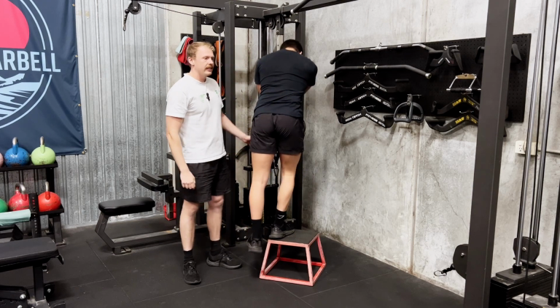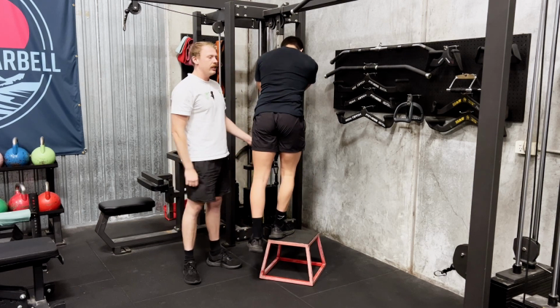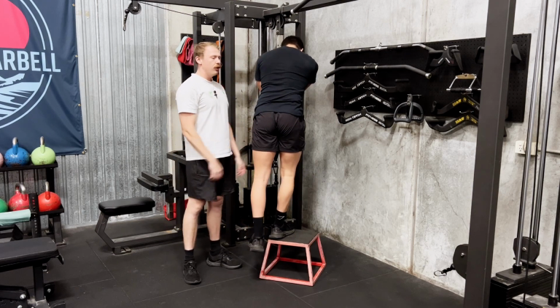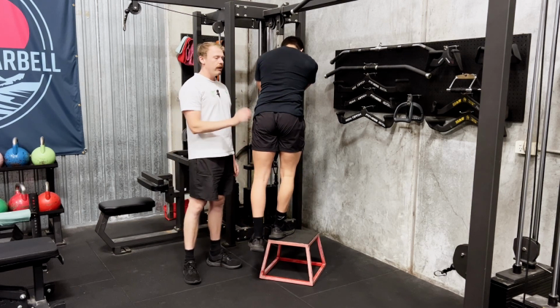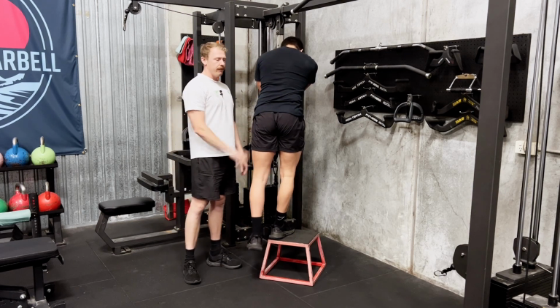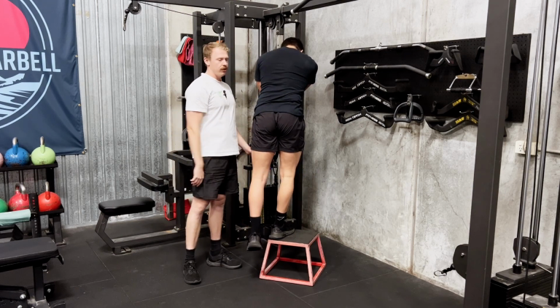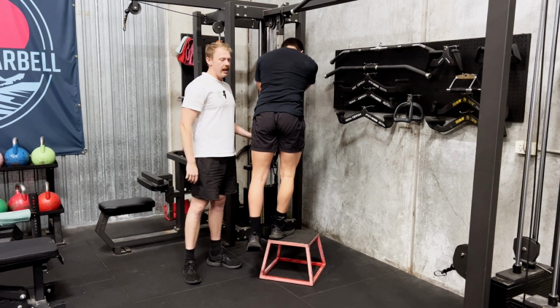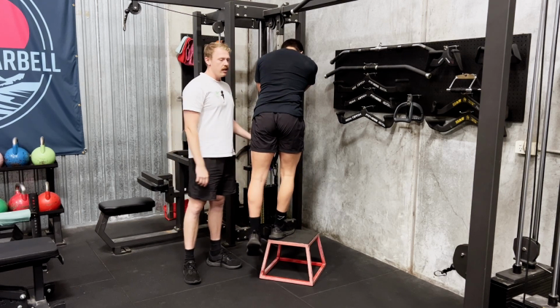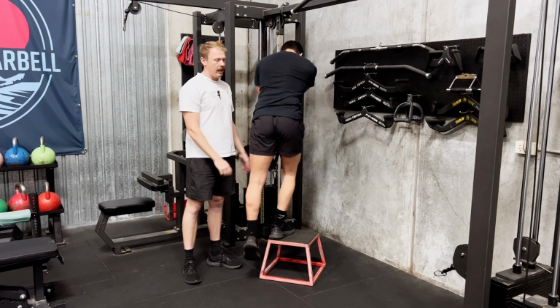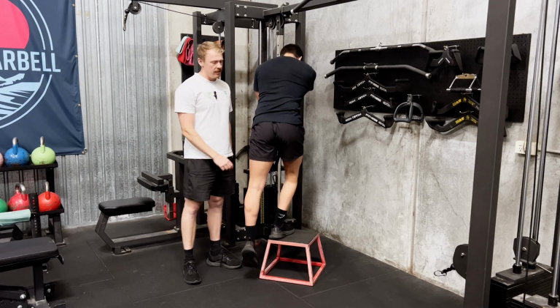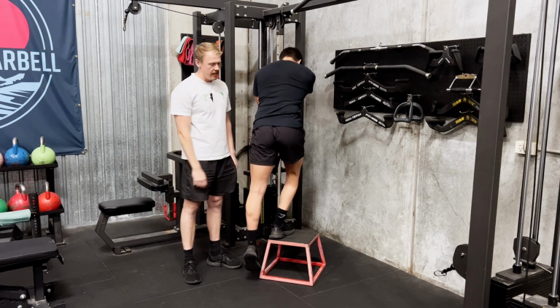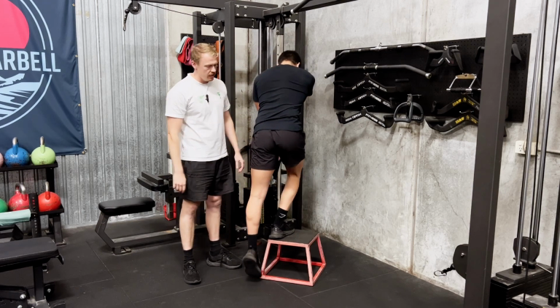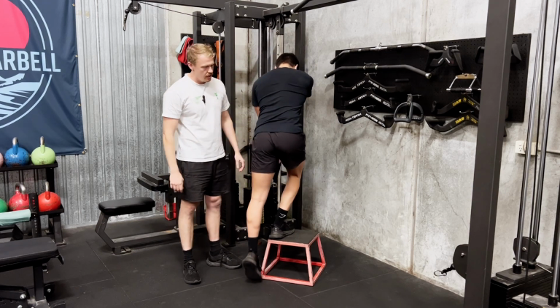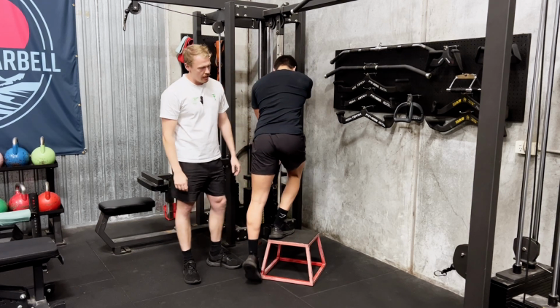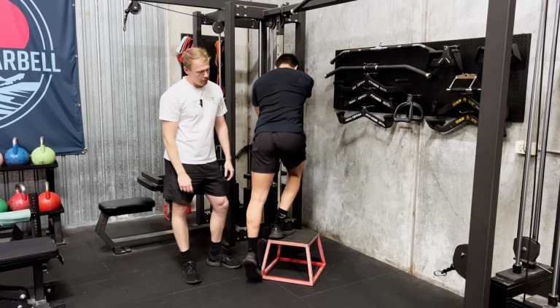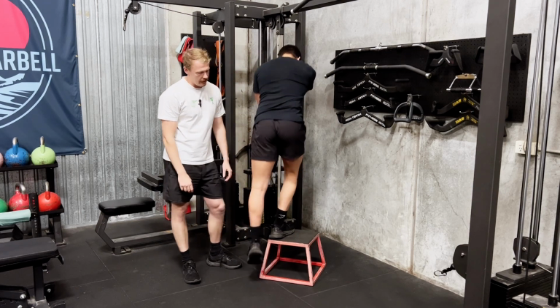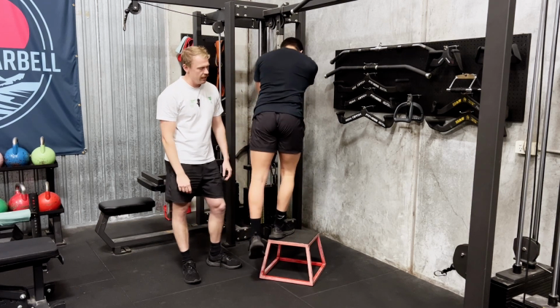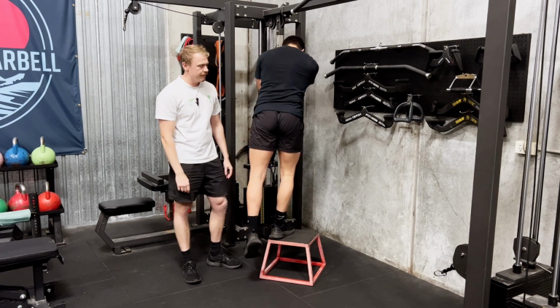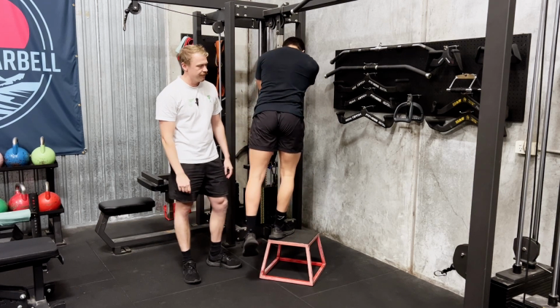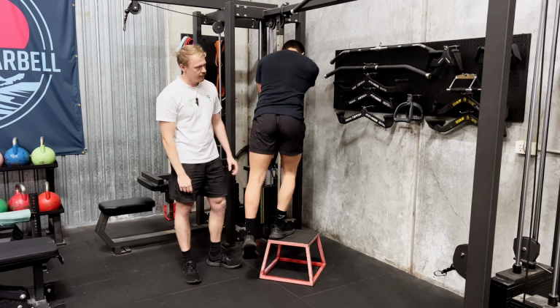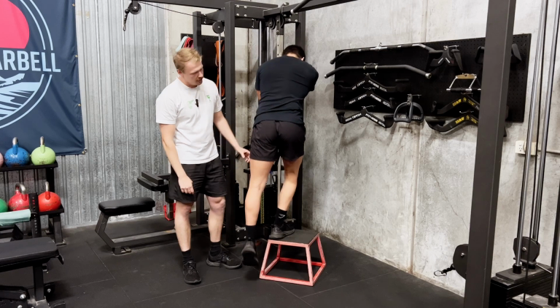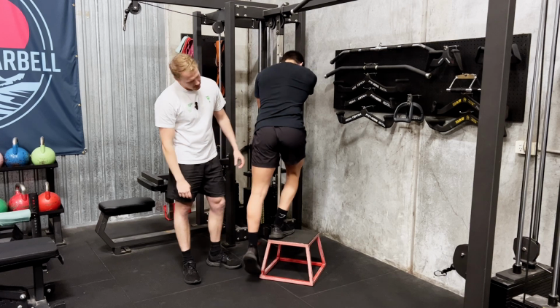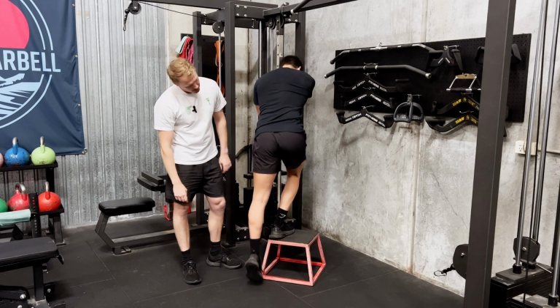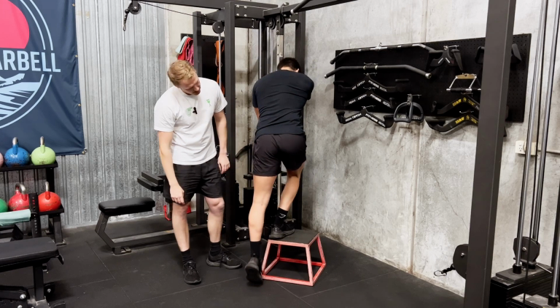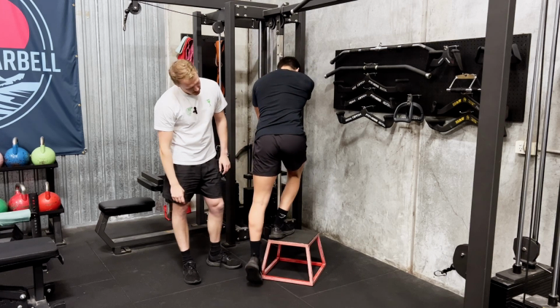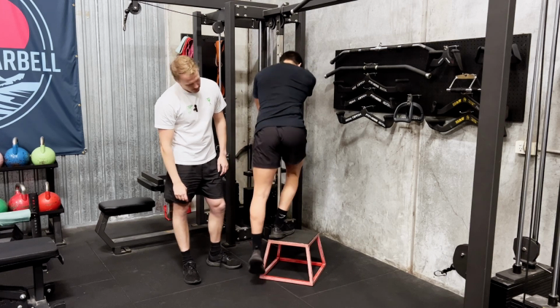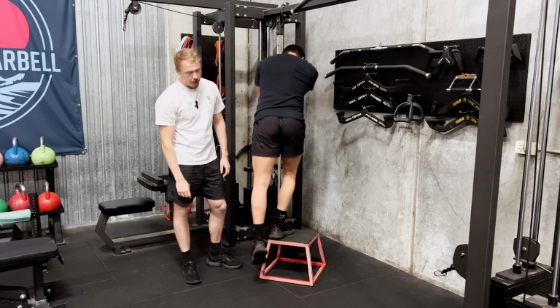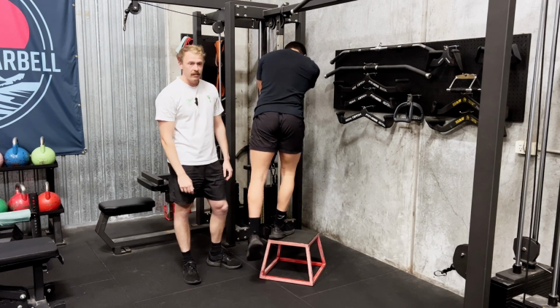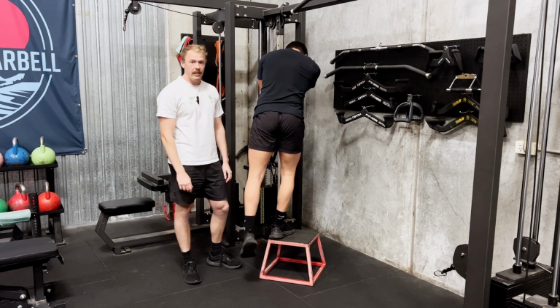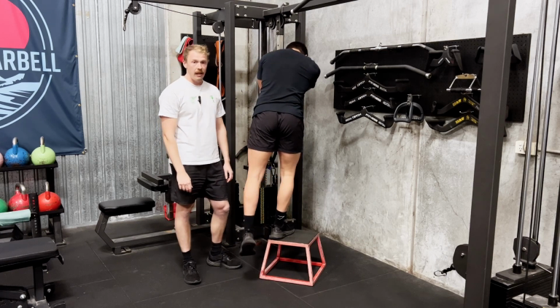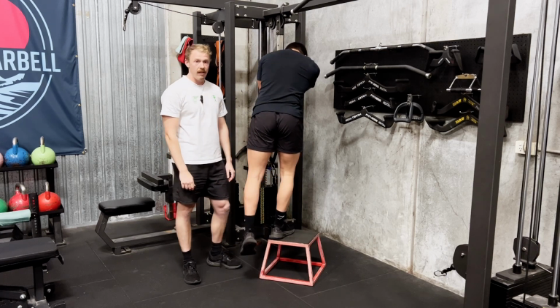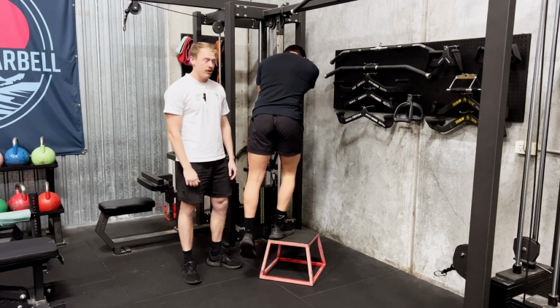Really isolating this glute as well as the glute med to stabilize the opposite leg. What I don't want to see is you reaching for the ground, coming down and dropping that hip towards the ground to hit that range.